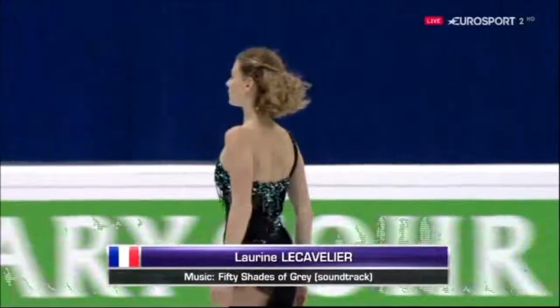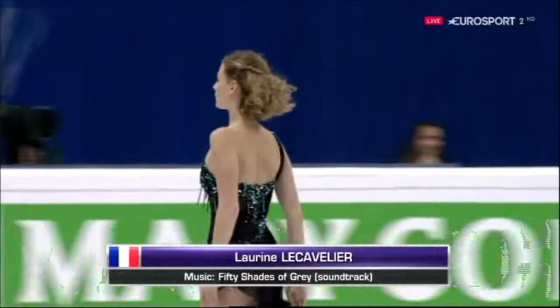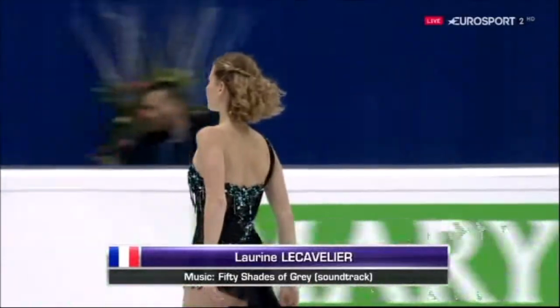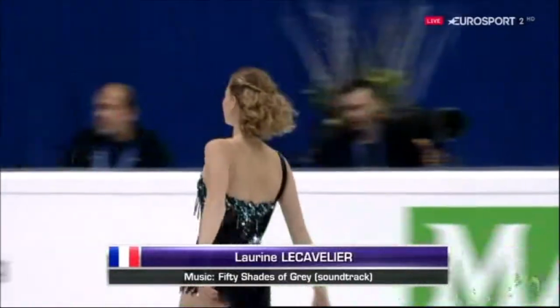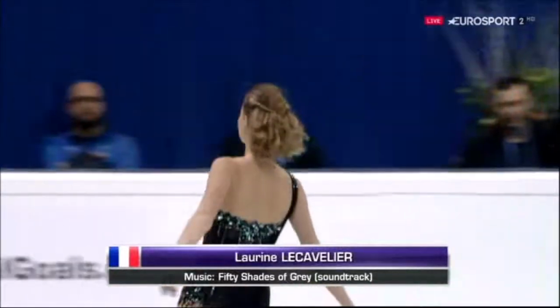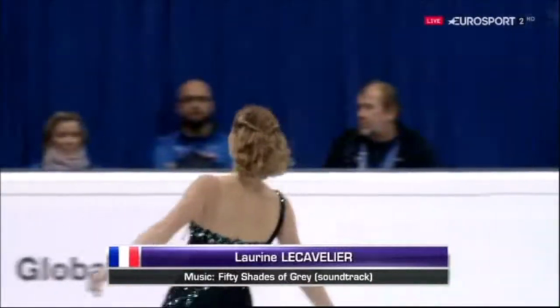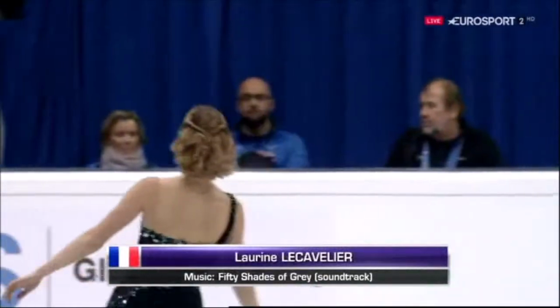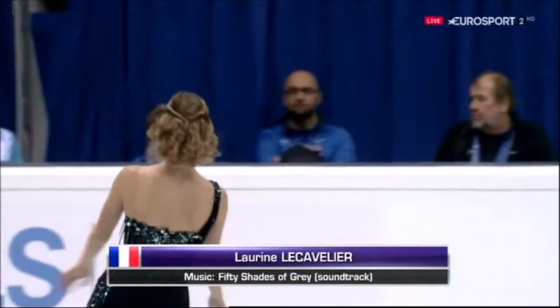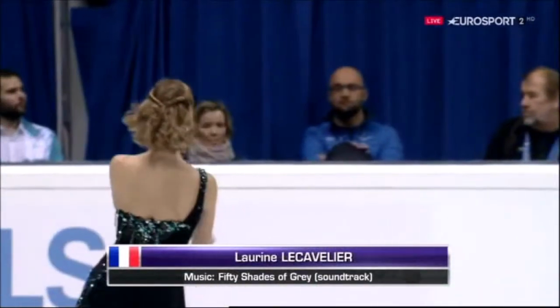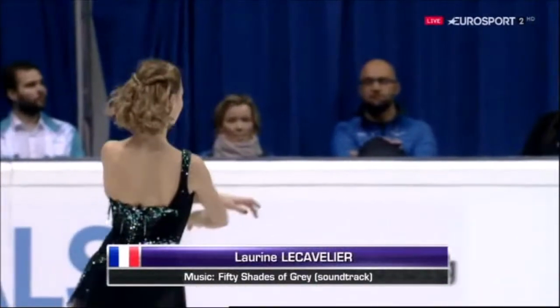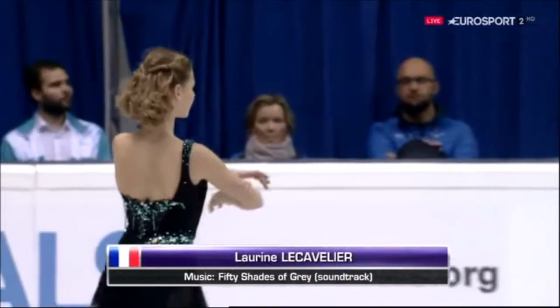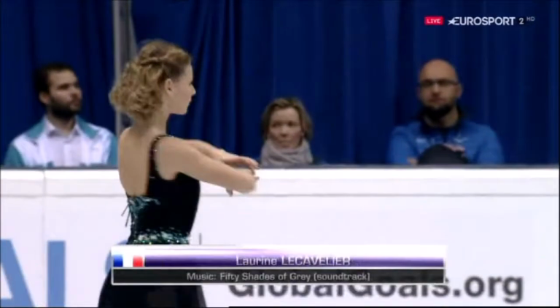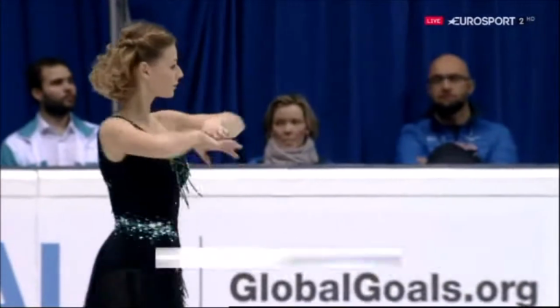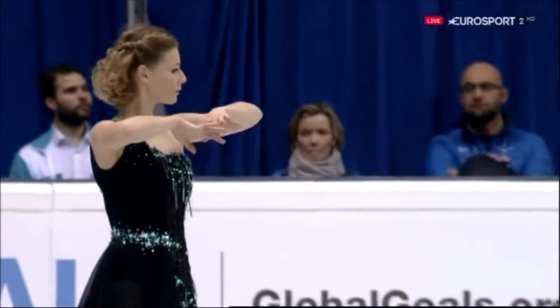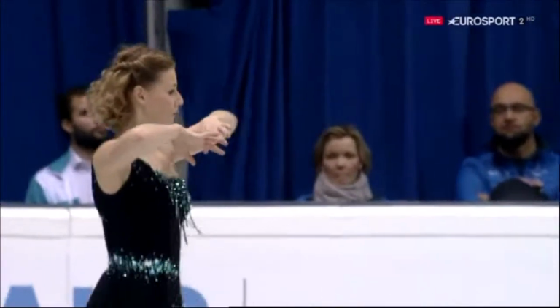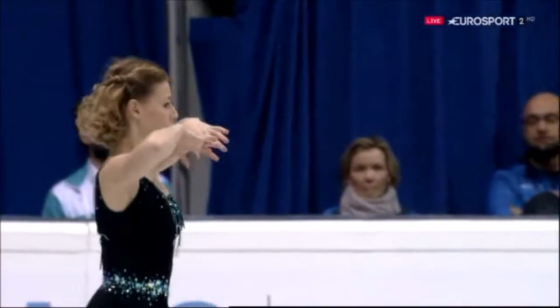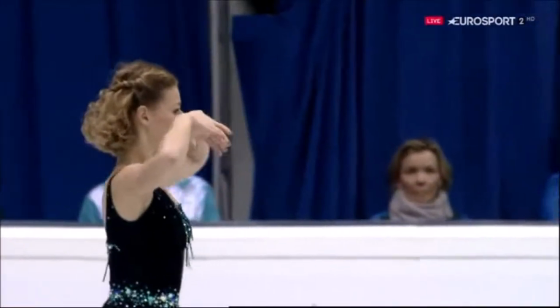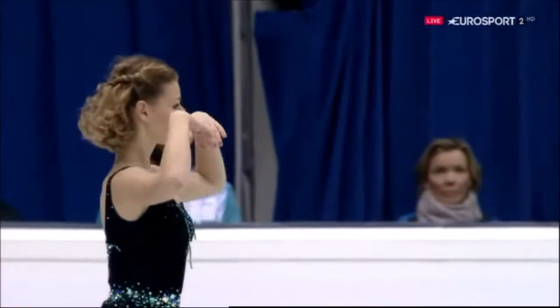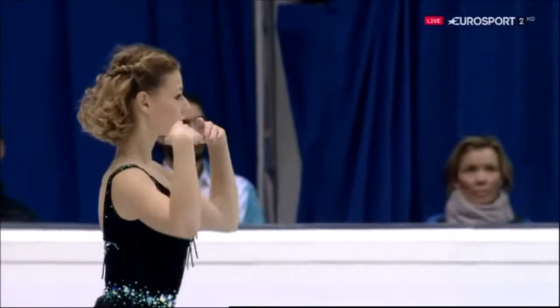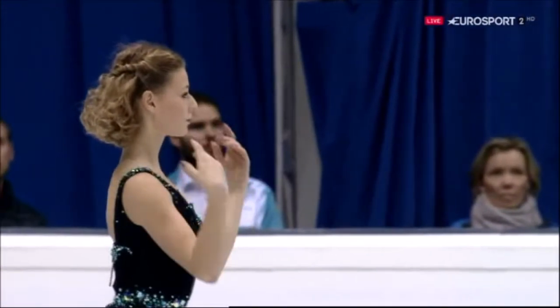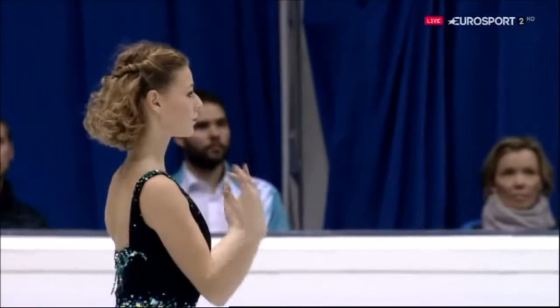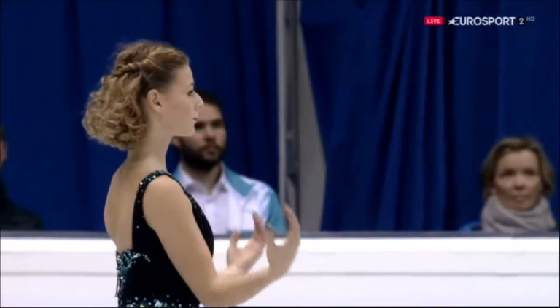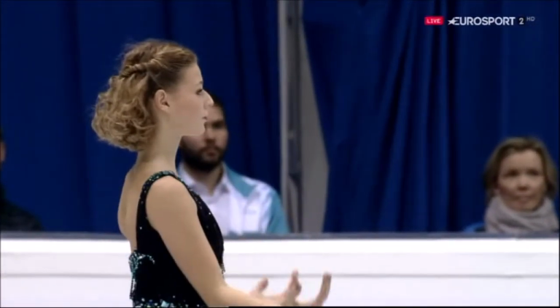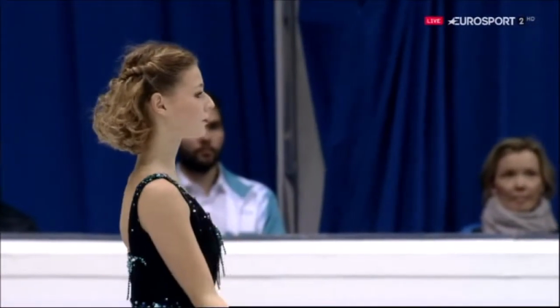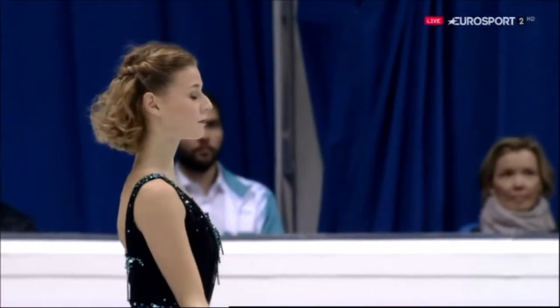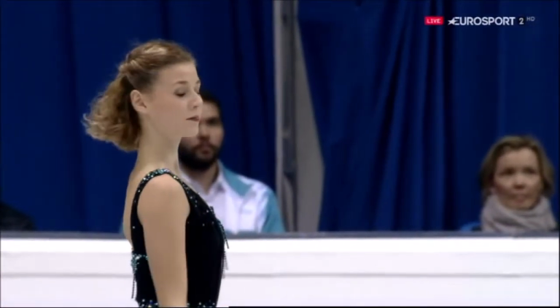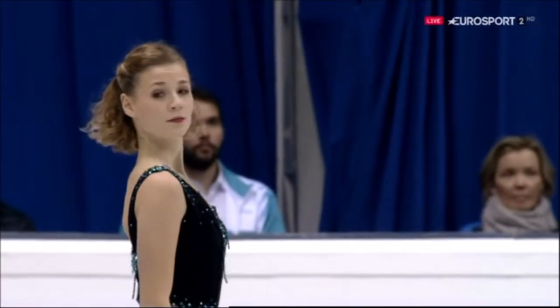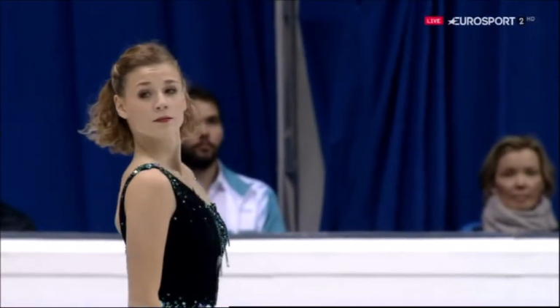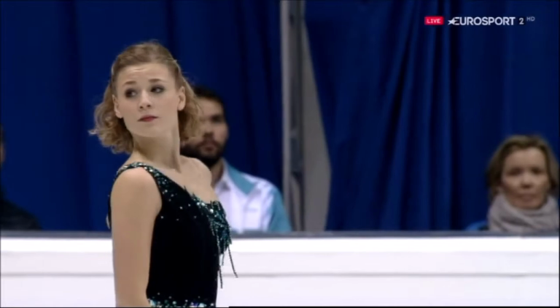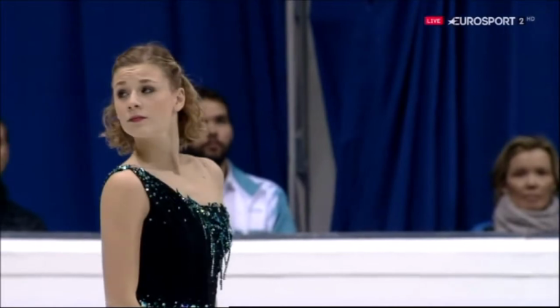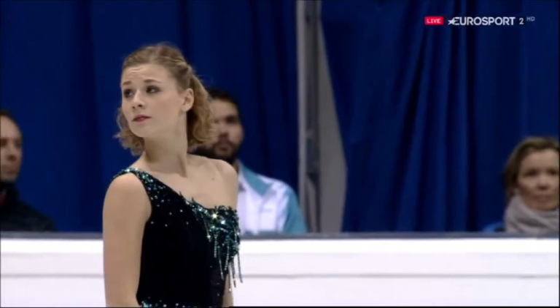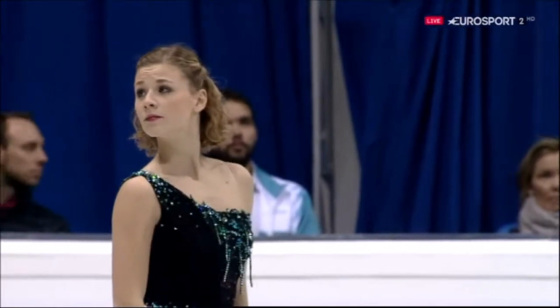Getting to know you - this is Laurine Lecavelier.